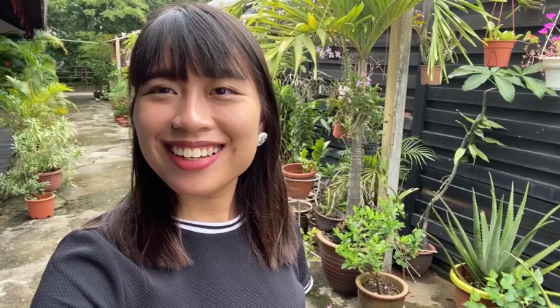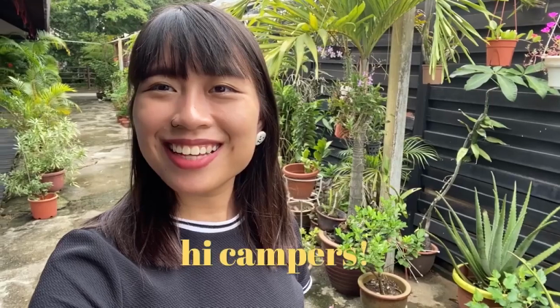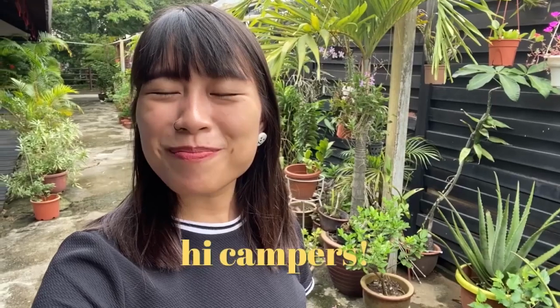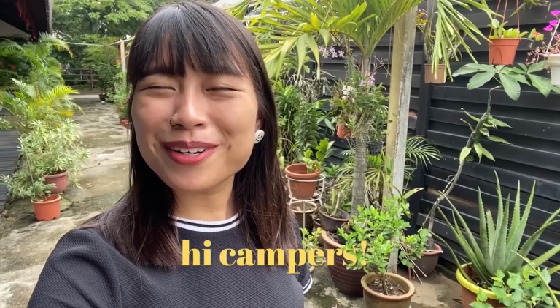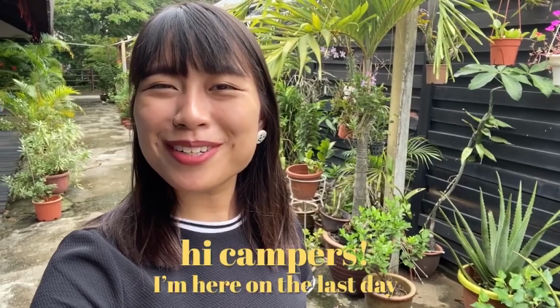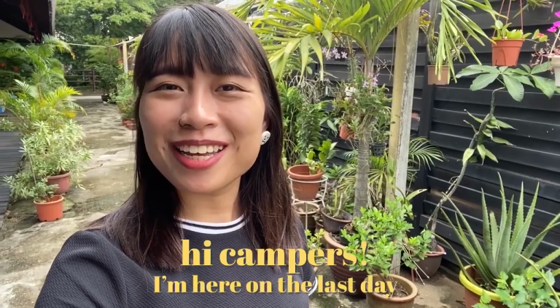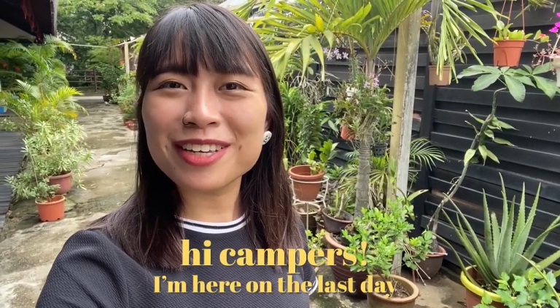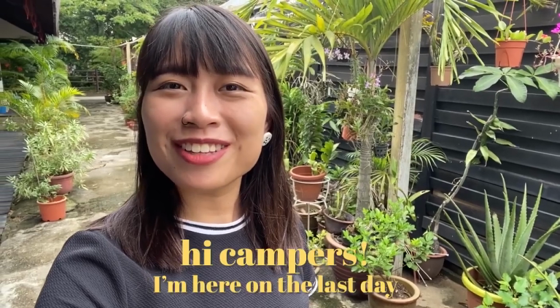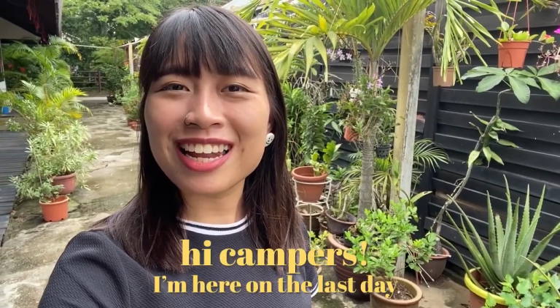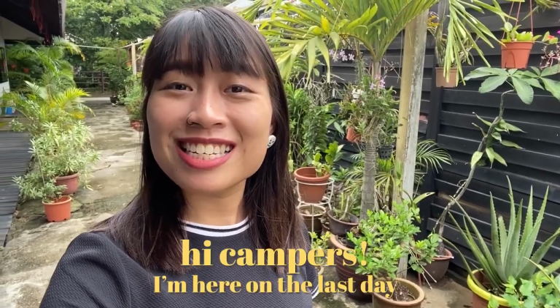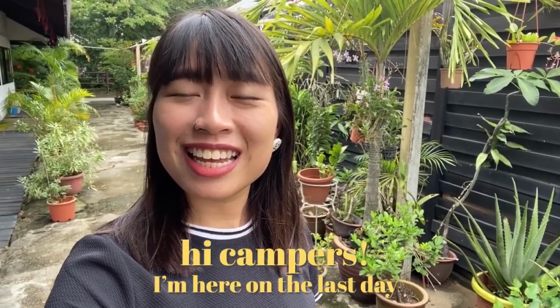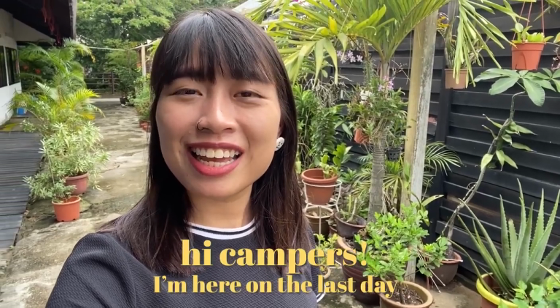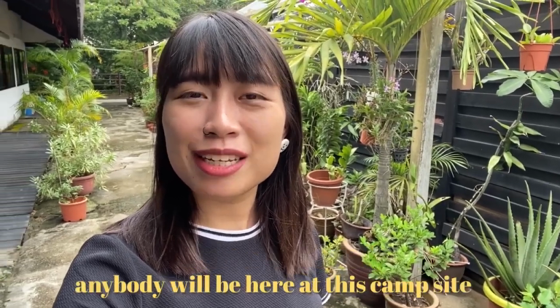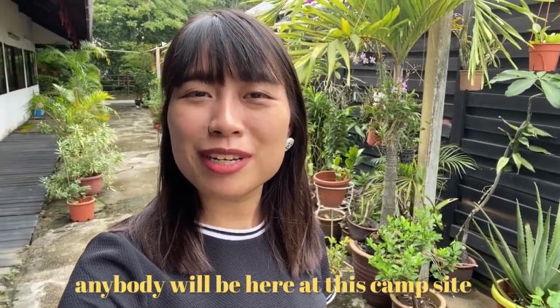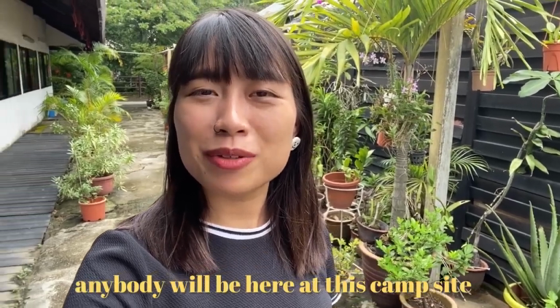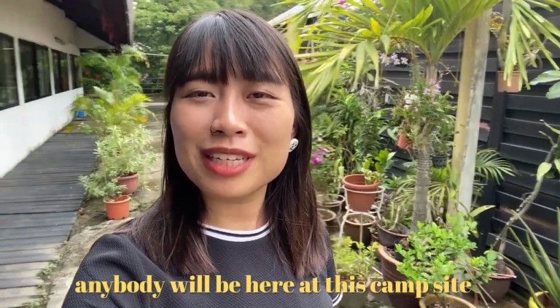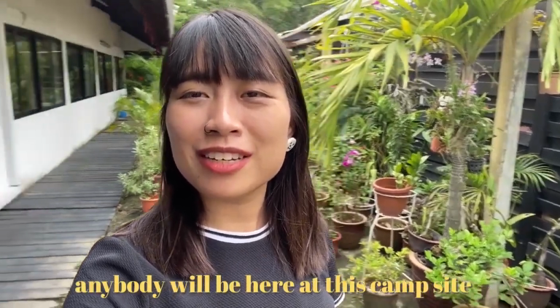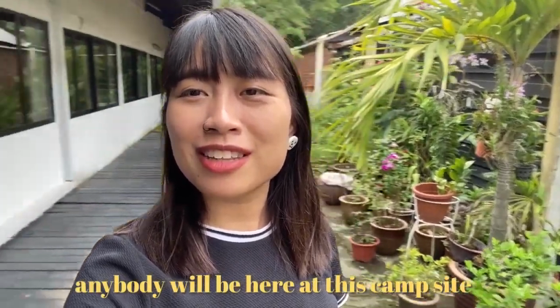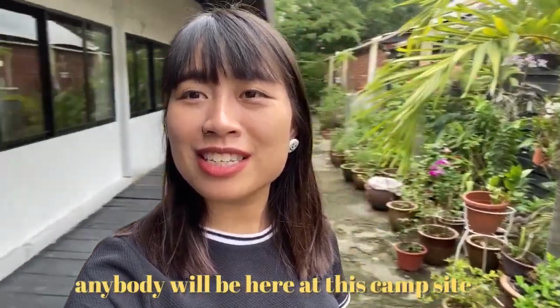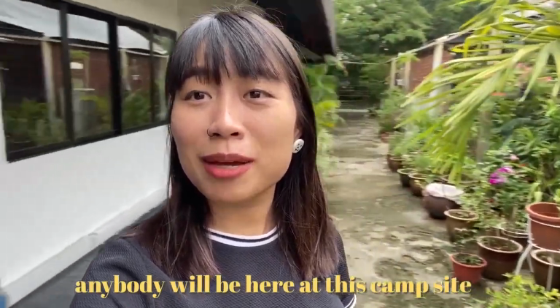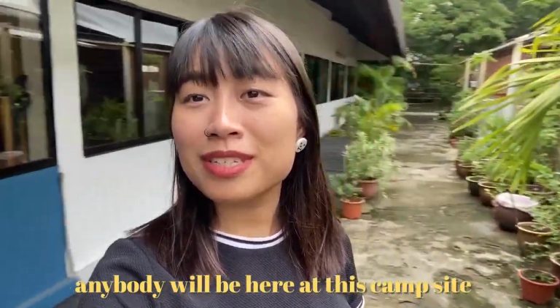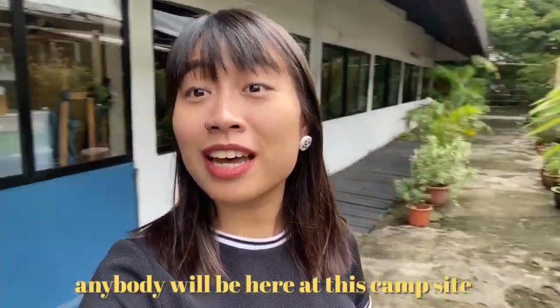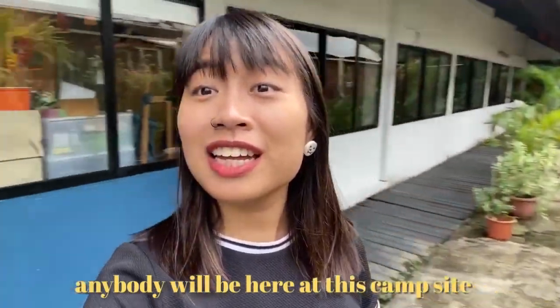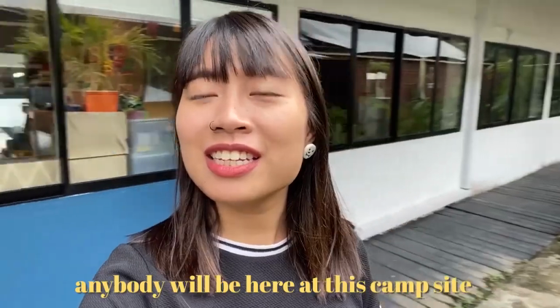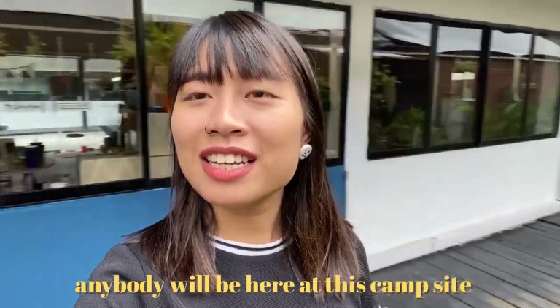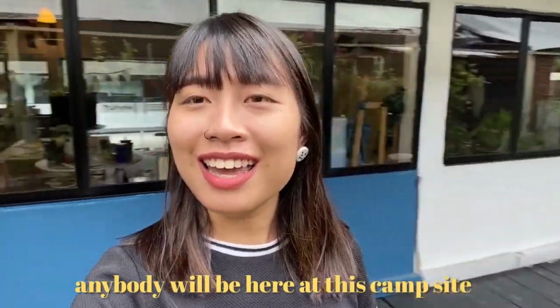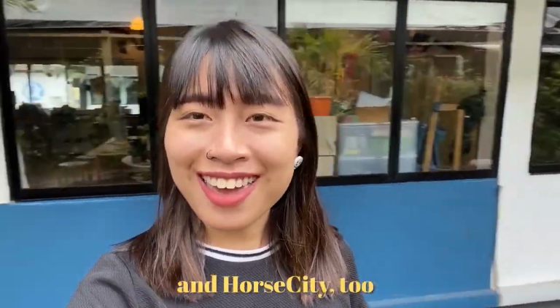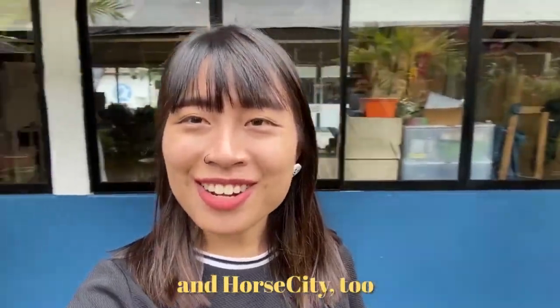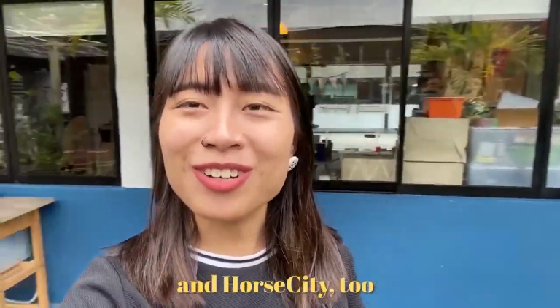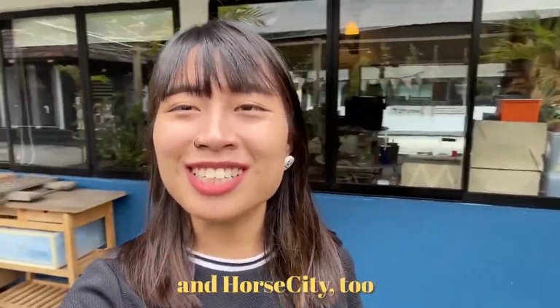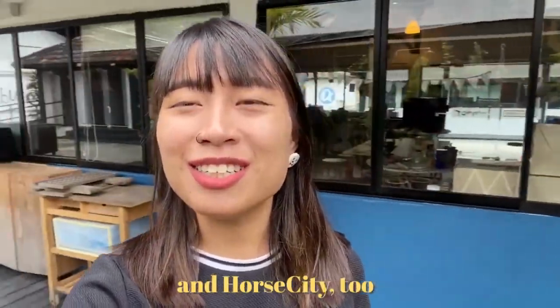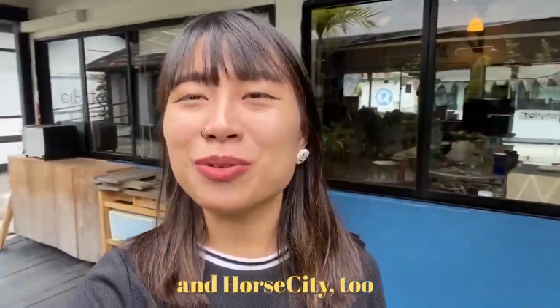Hi campers! I'm here on the last day. Anybody will be here at this campsite and Horse City too.